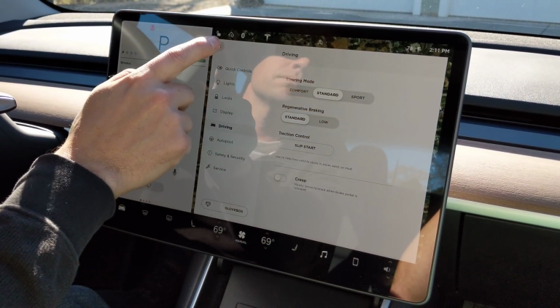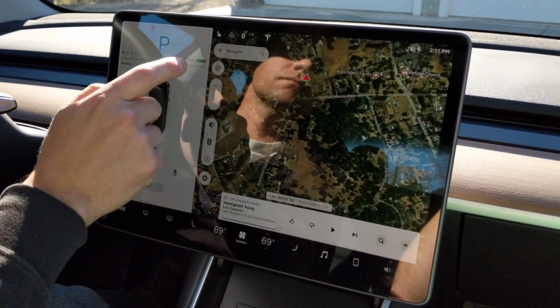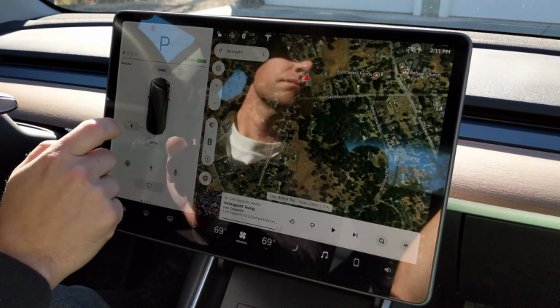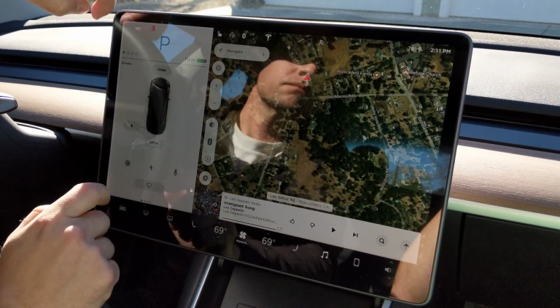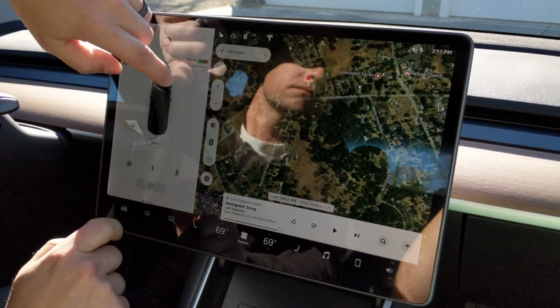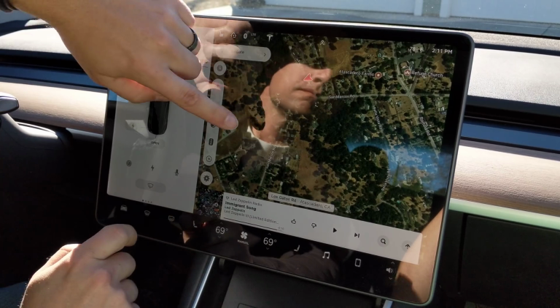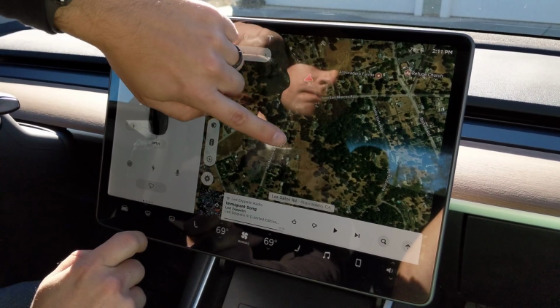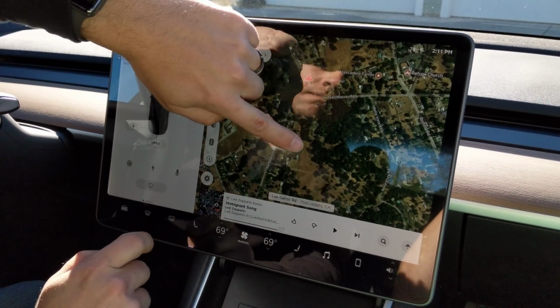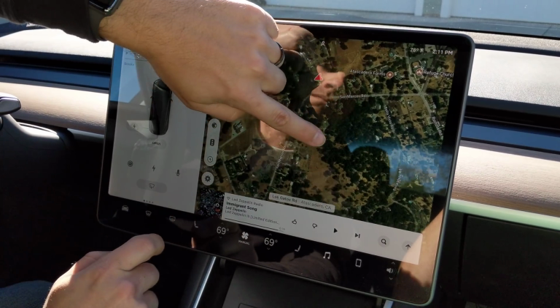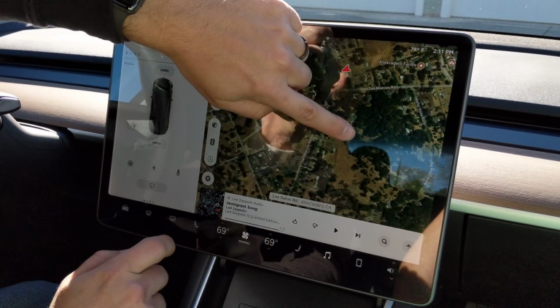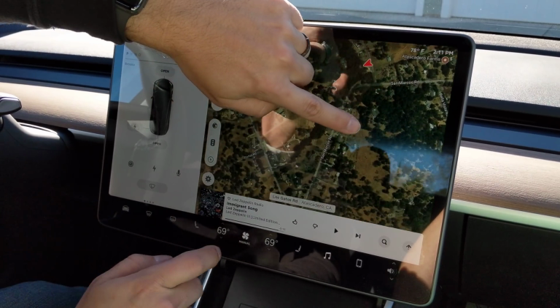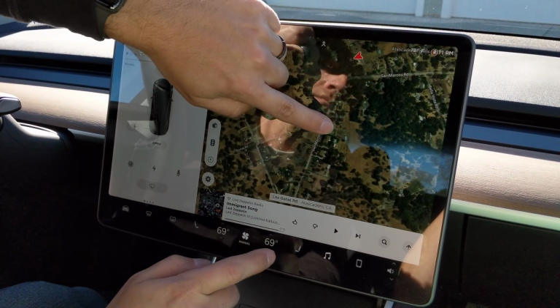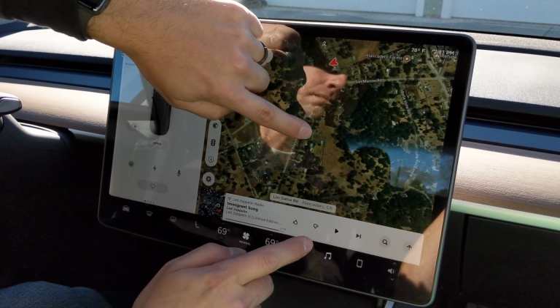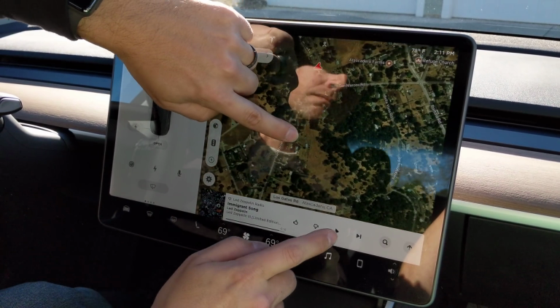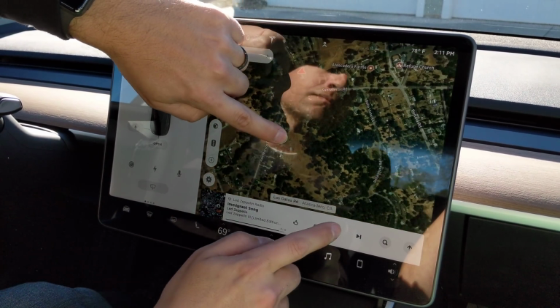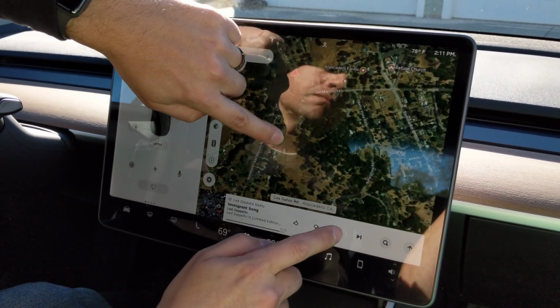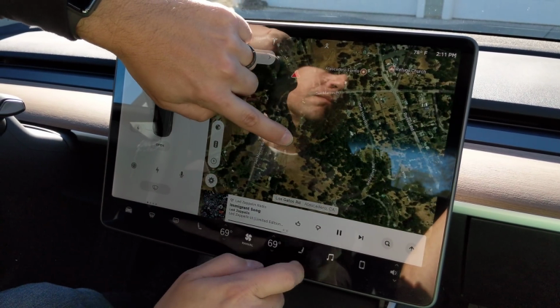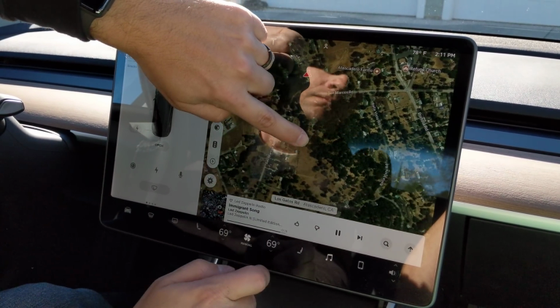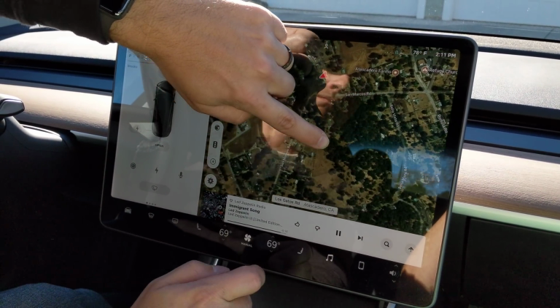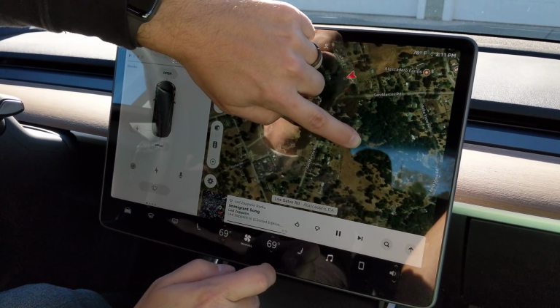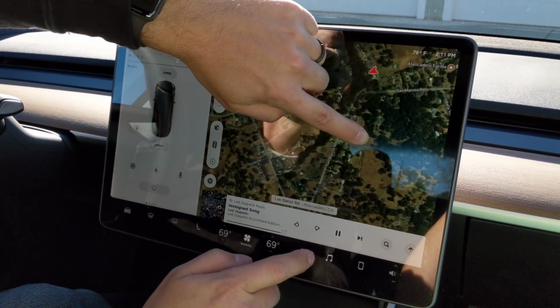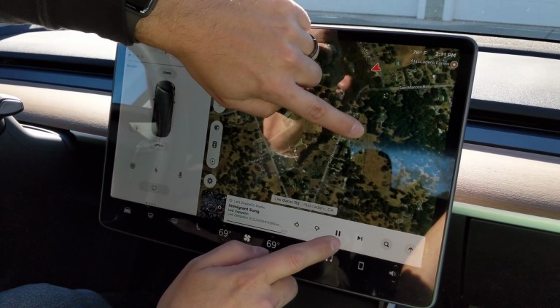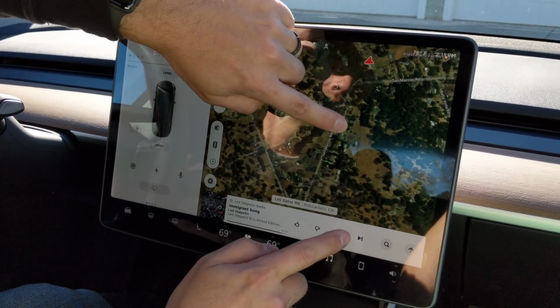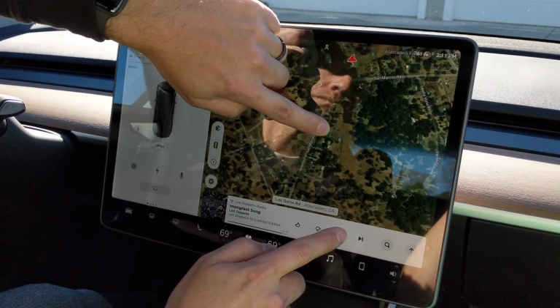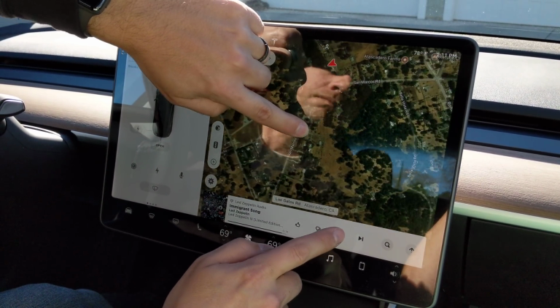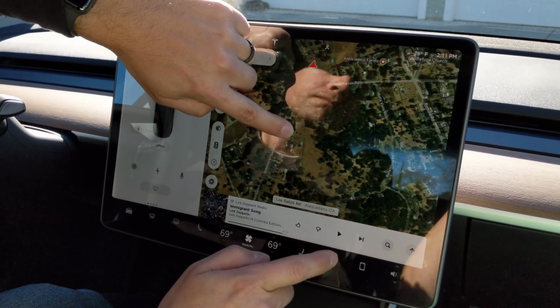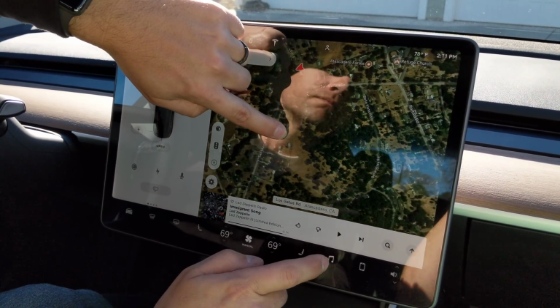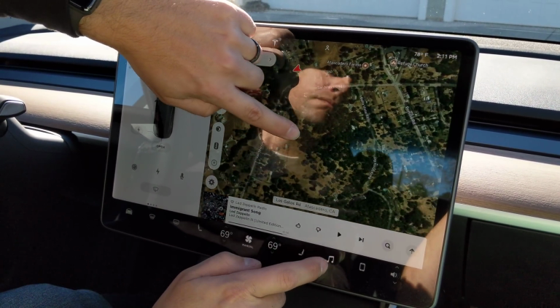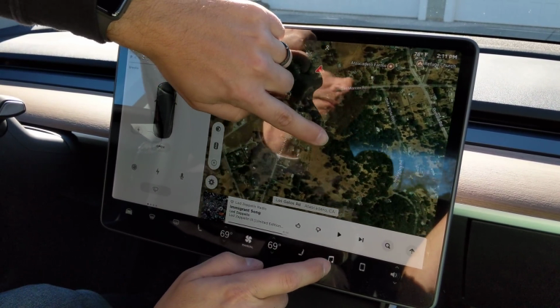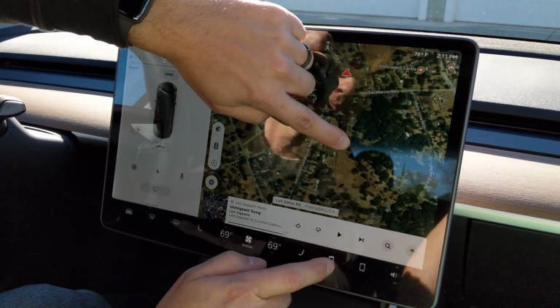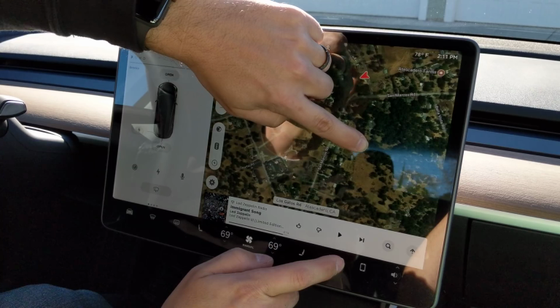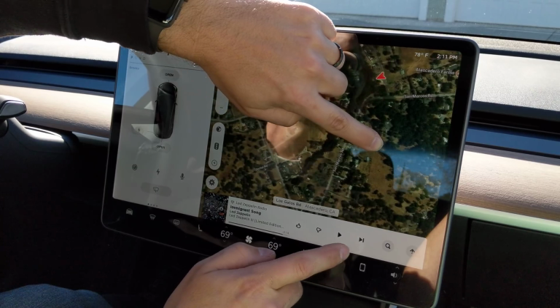And another one — you can zoom around or pan around while turning music on and off.